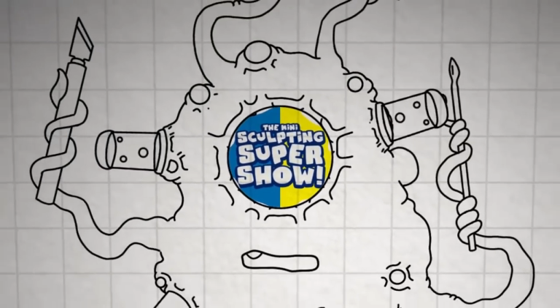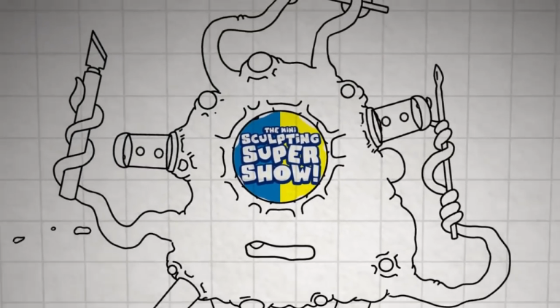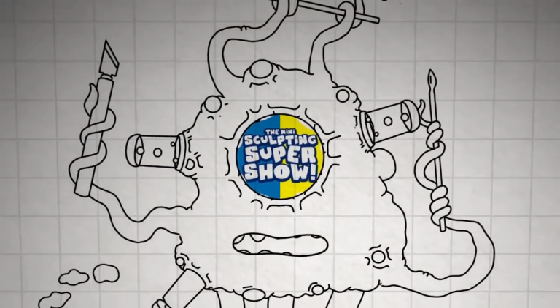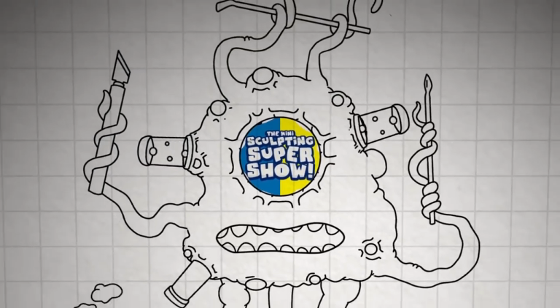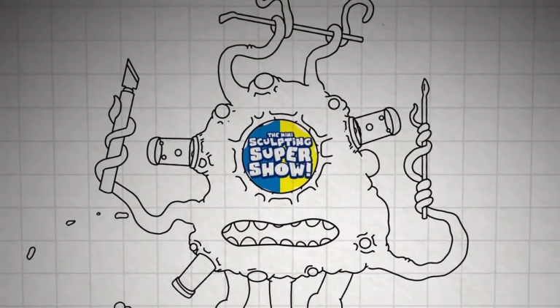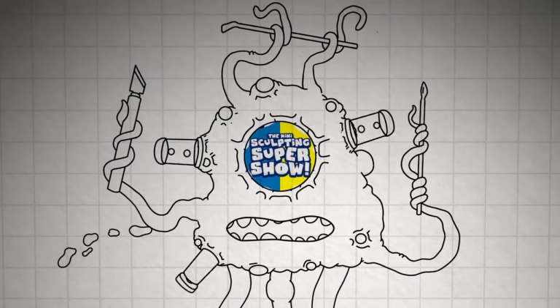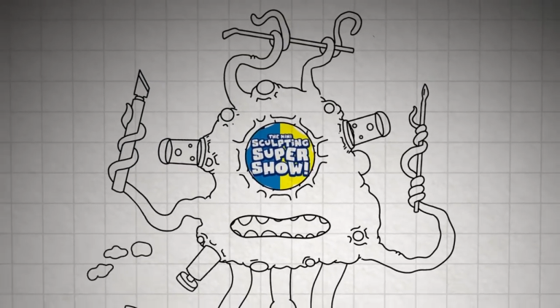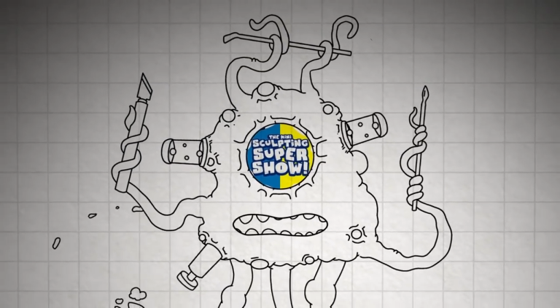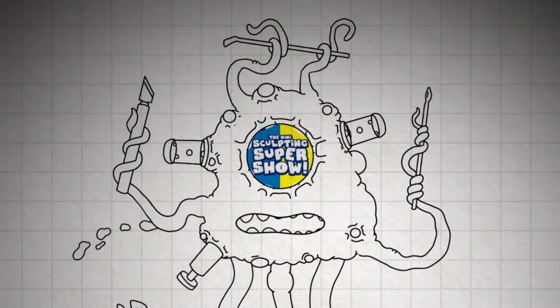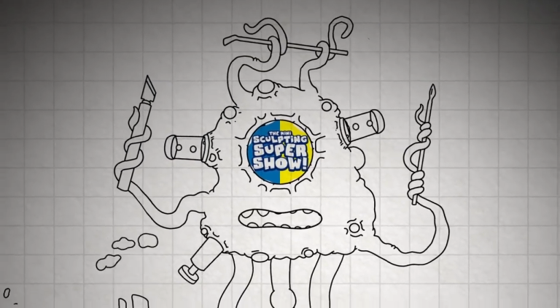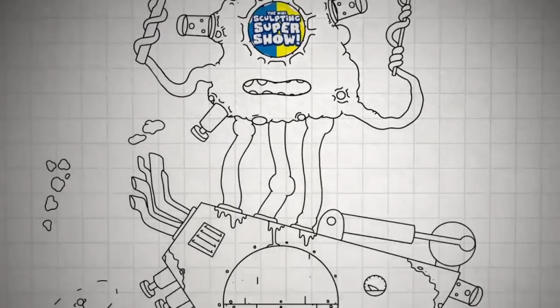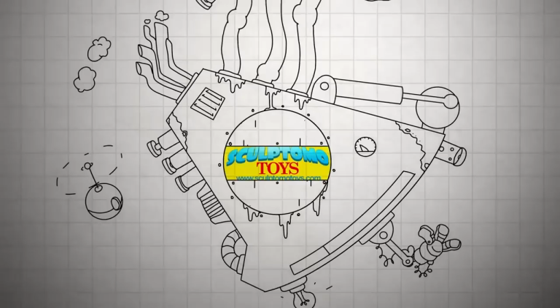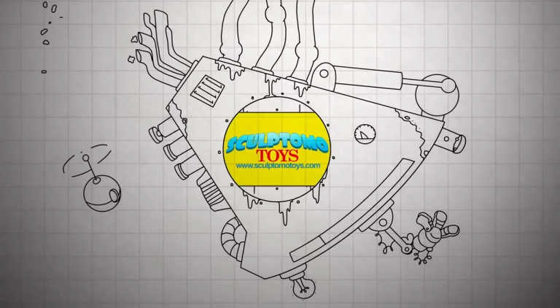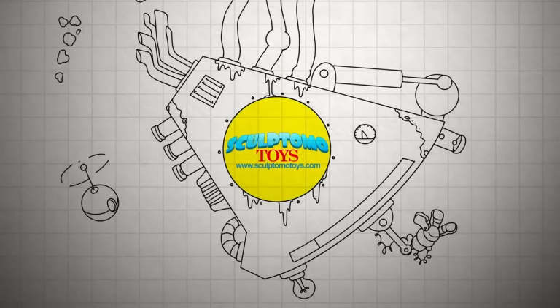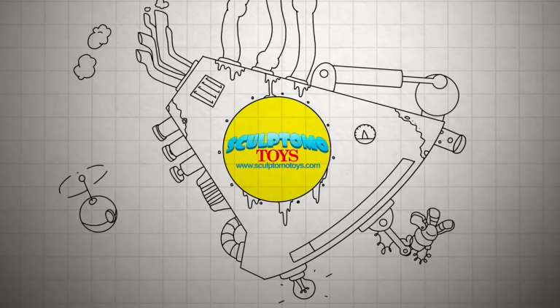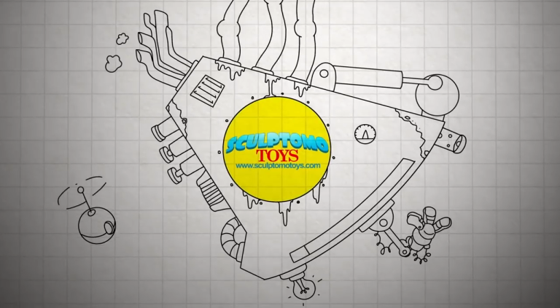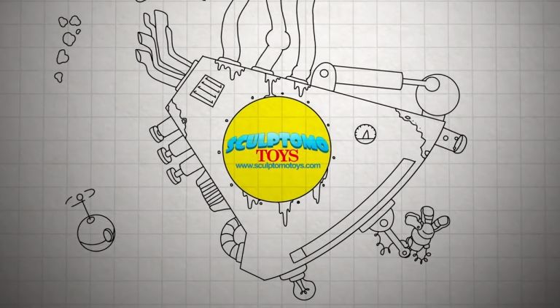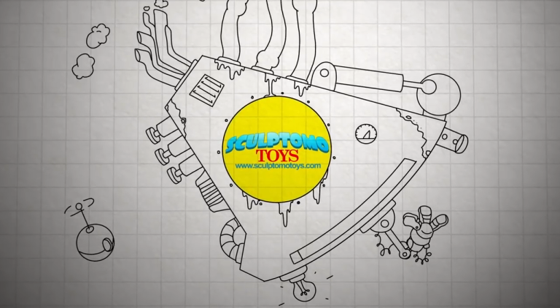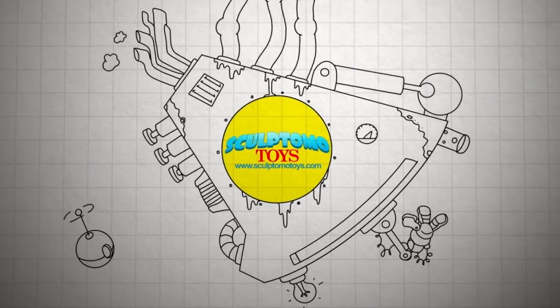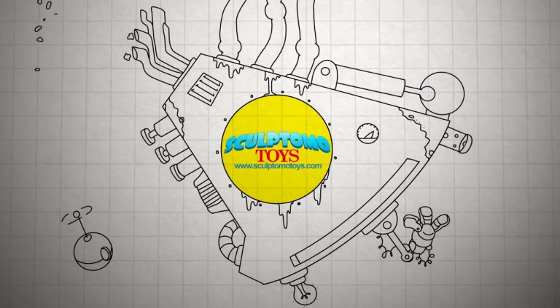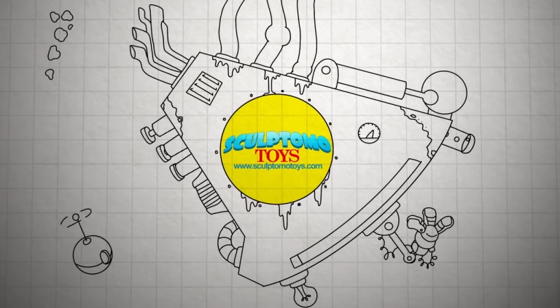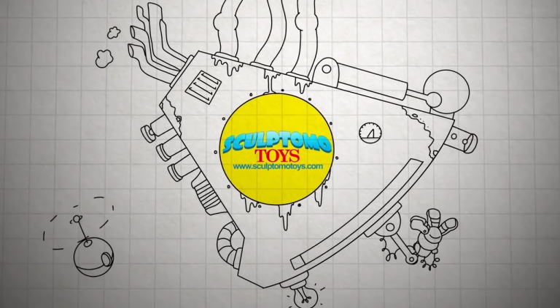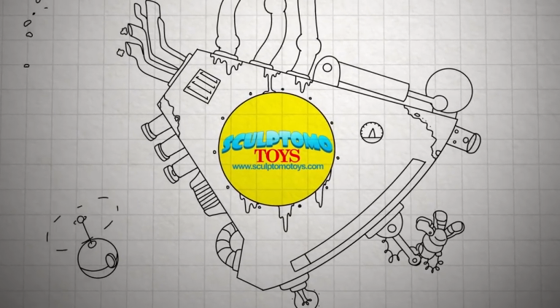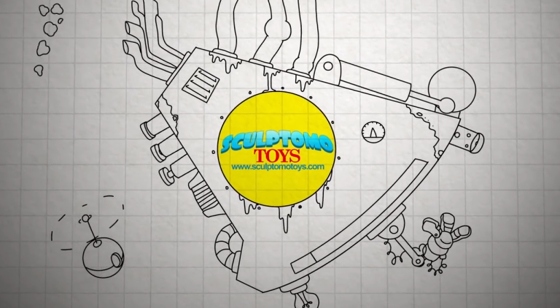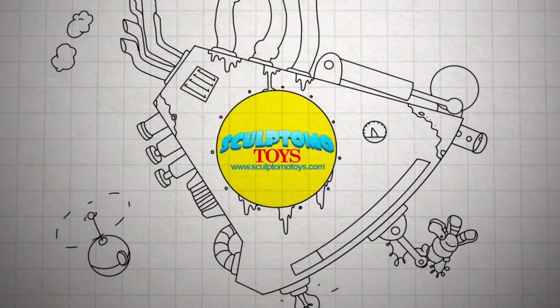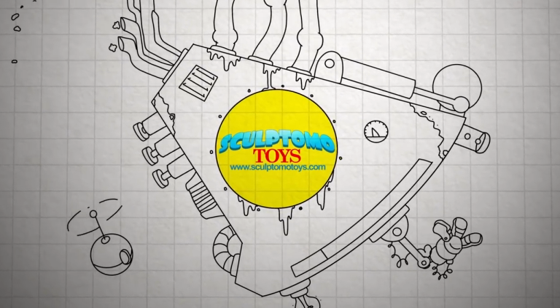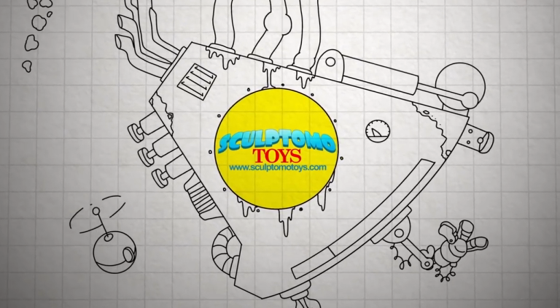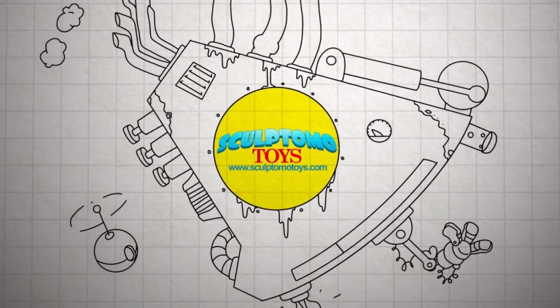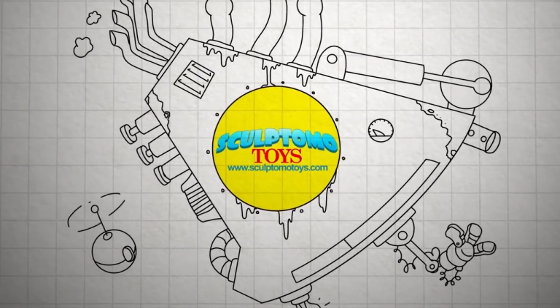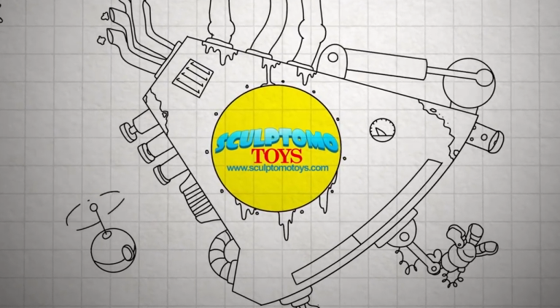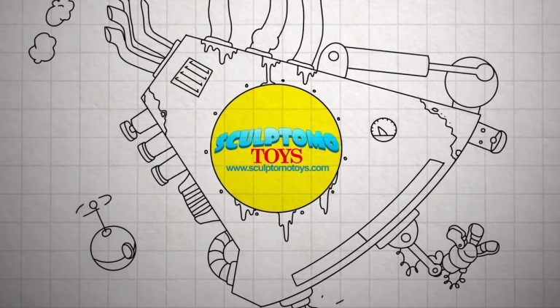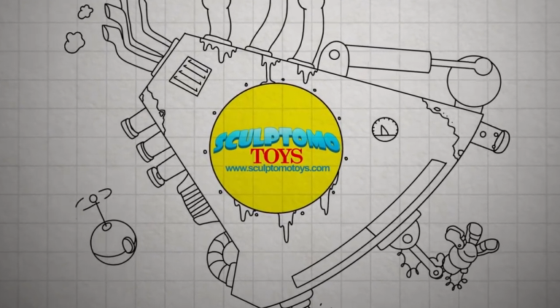The Mini Sculpting Super Show is powered in part by Sculptomo Toys. See everything they have to offer at SculptomoToys.com.